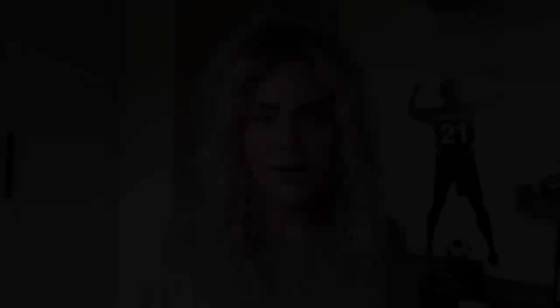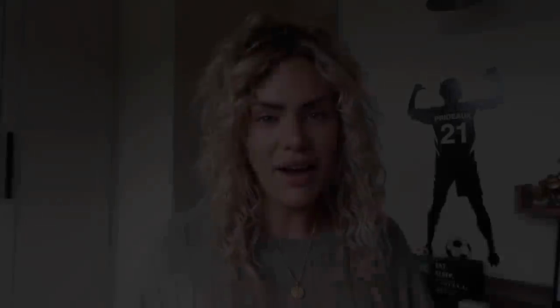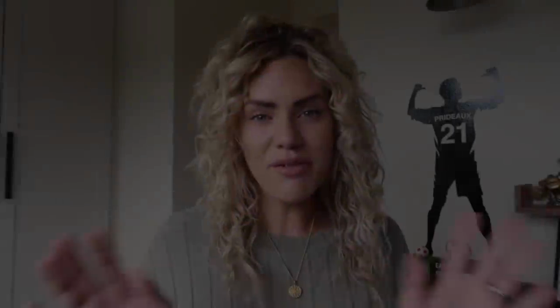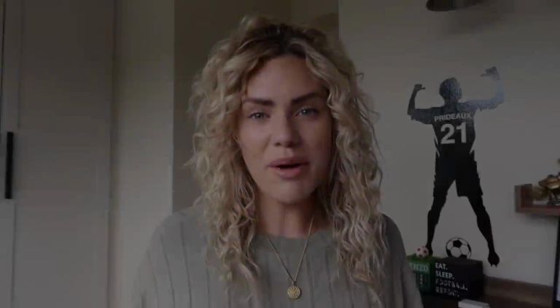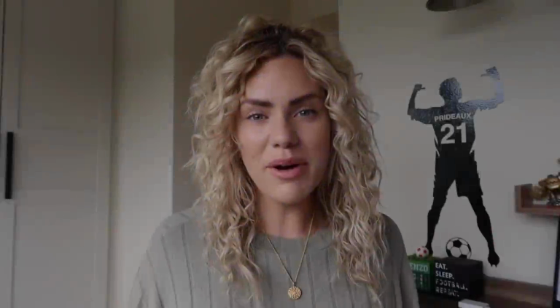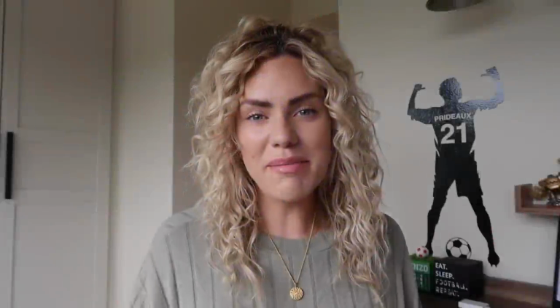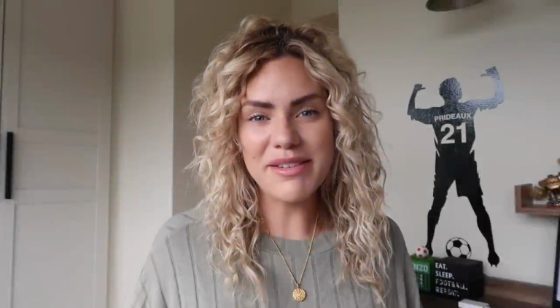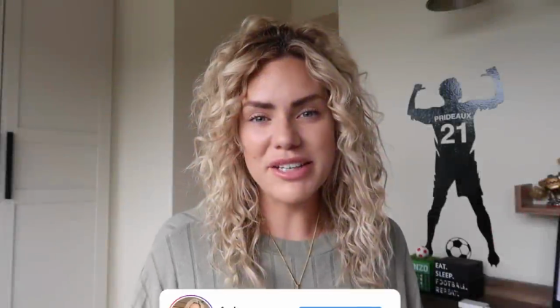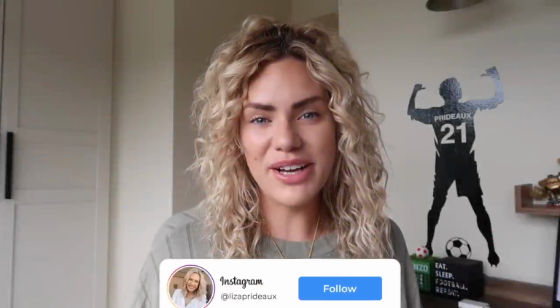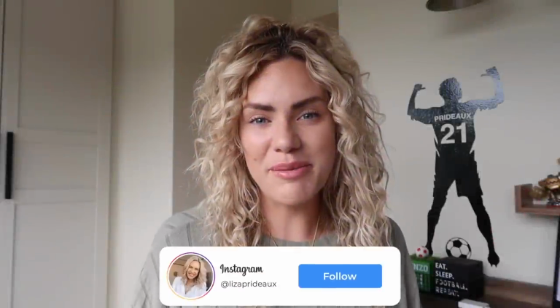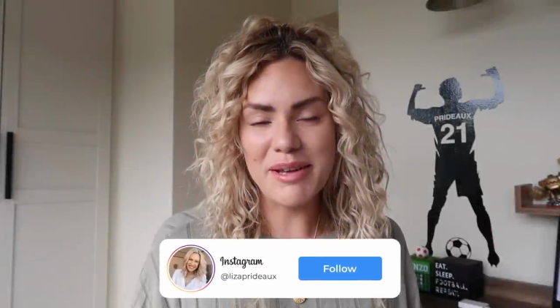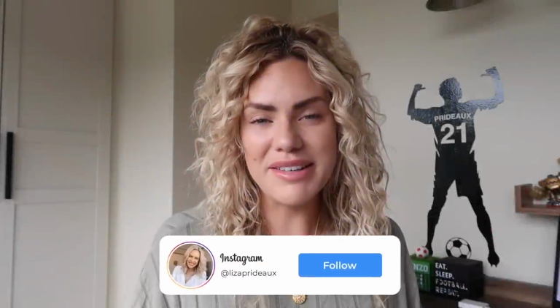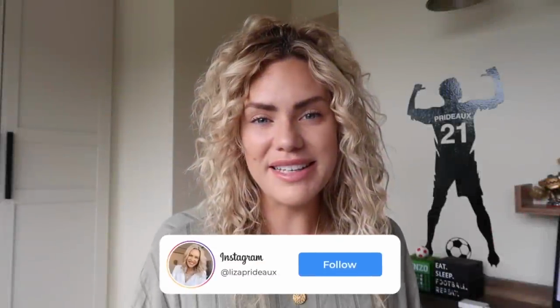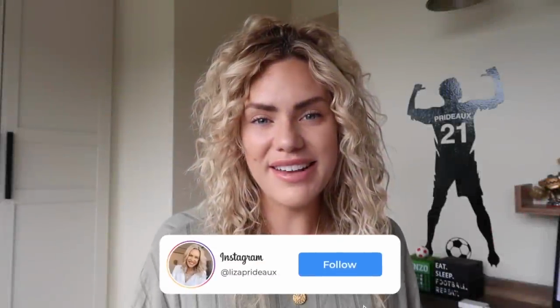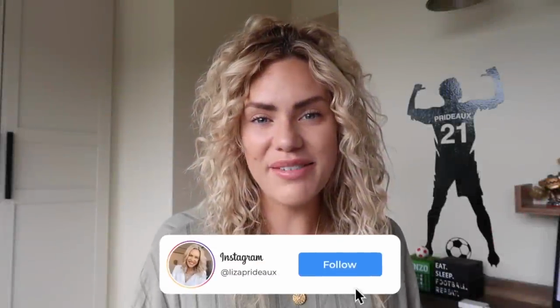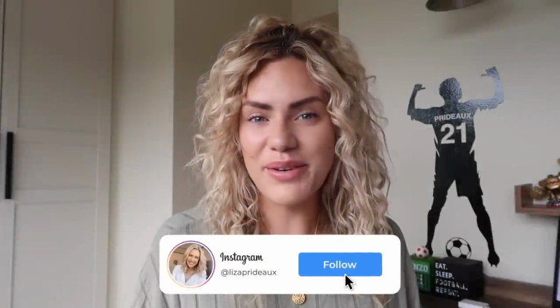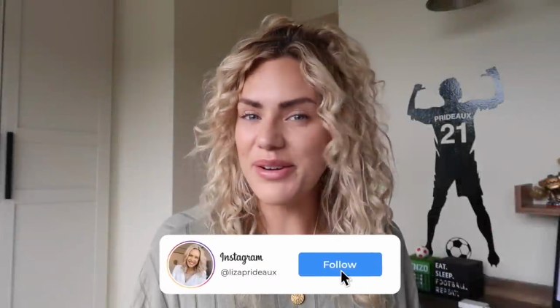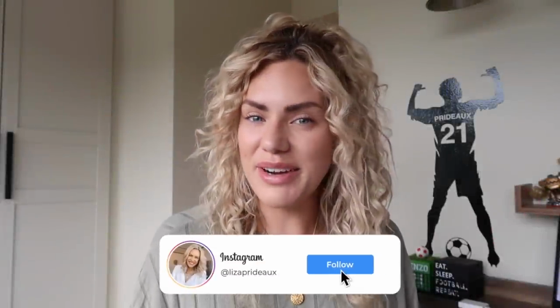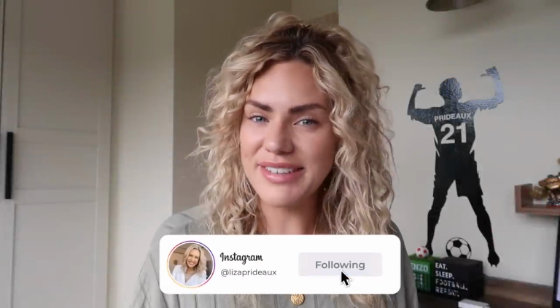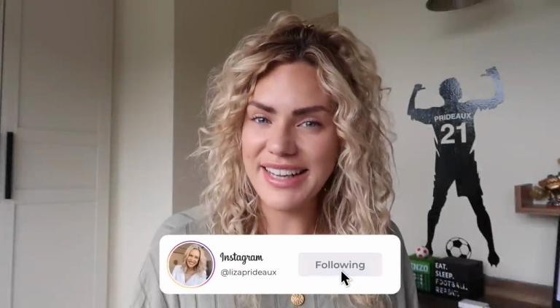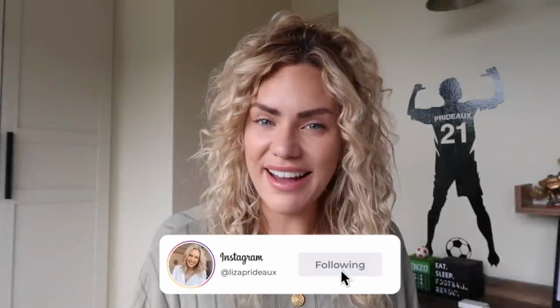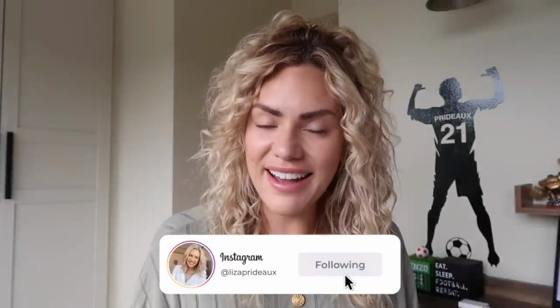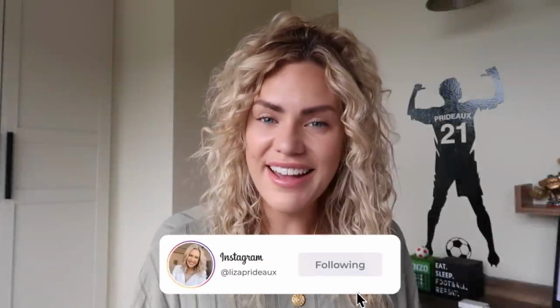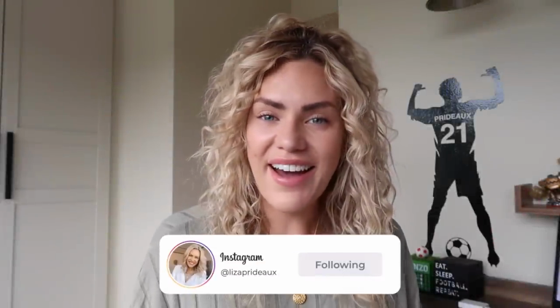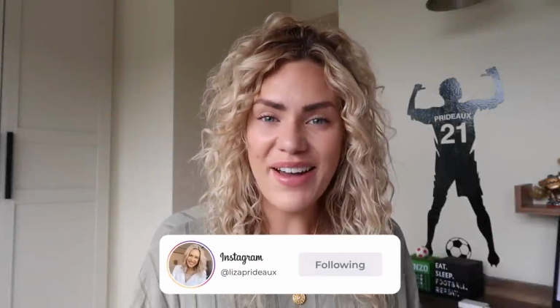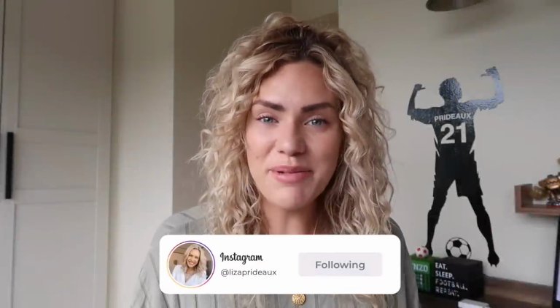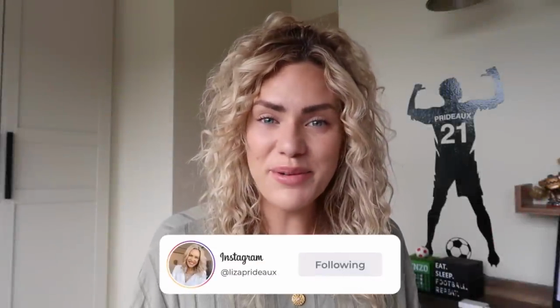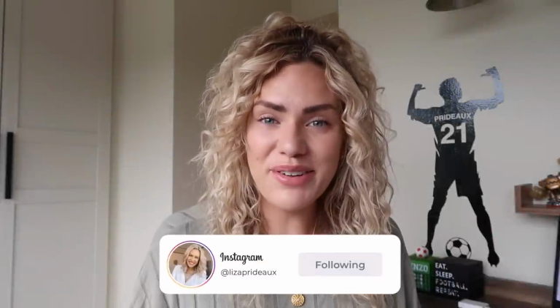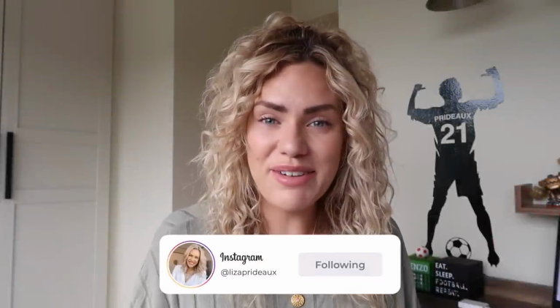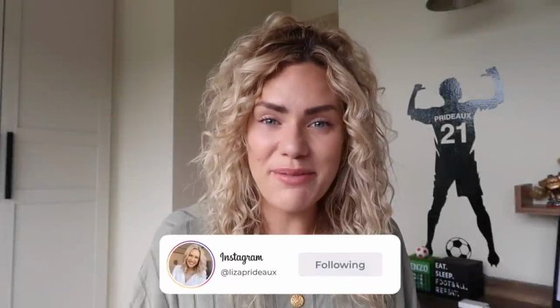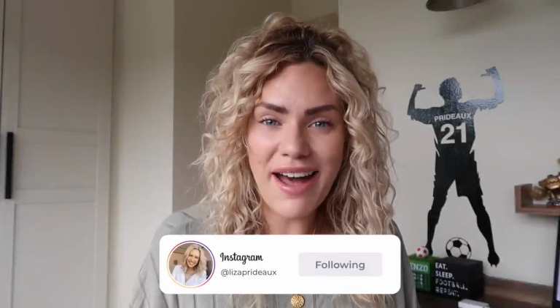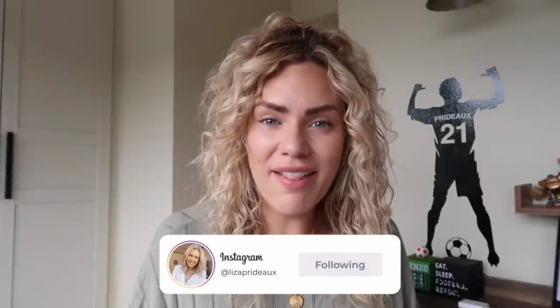Hi everyone, welcome back to my channel. My name is Lisa if you're new around here. I hope you're all doing really well.